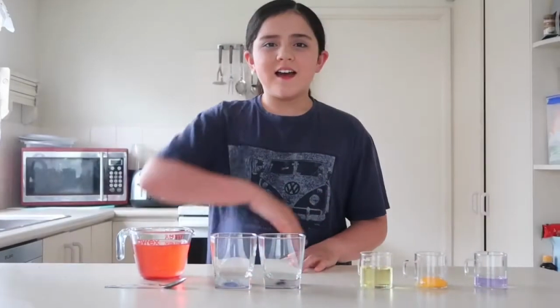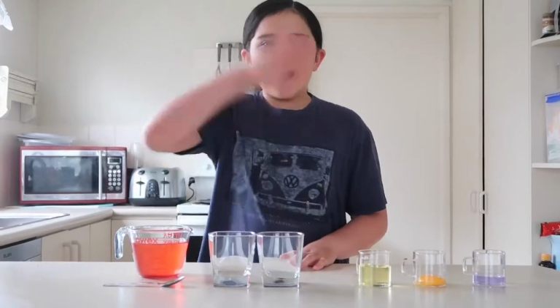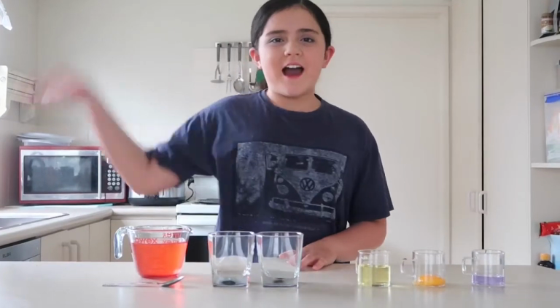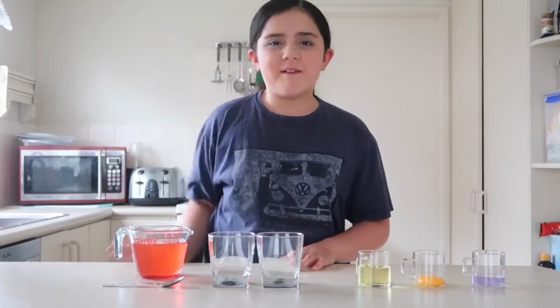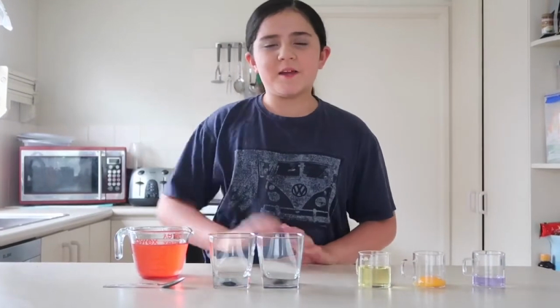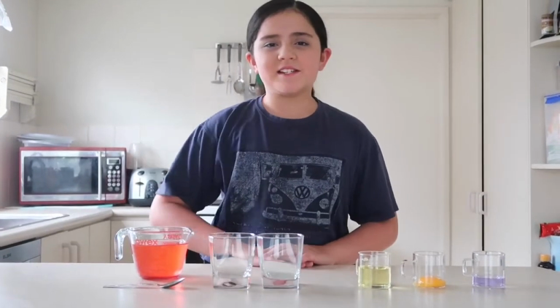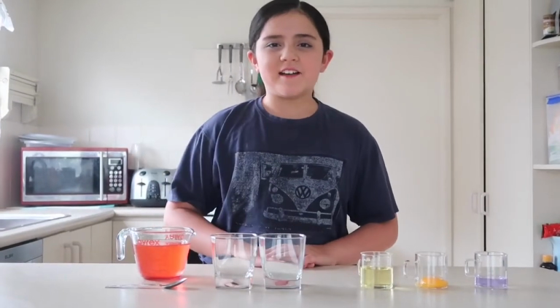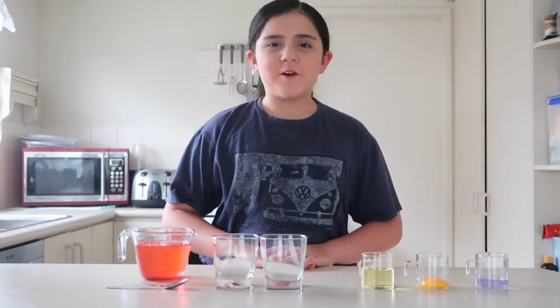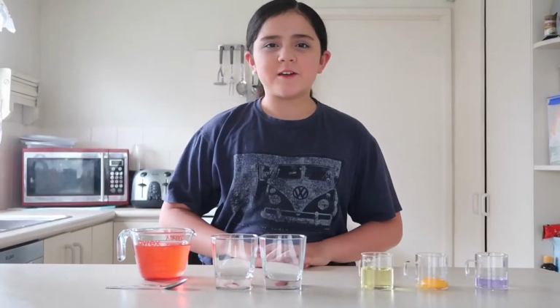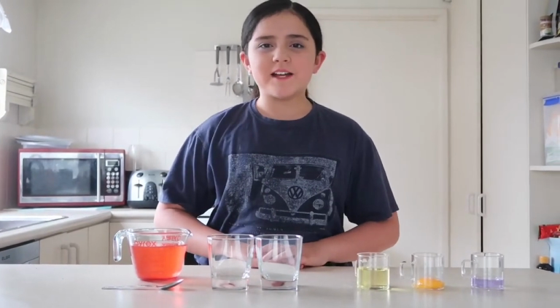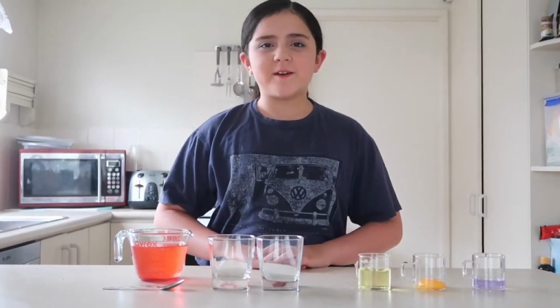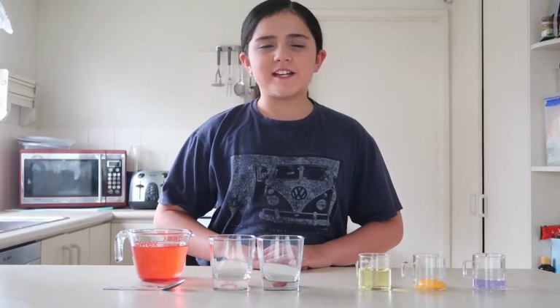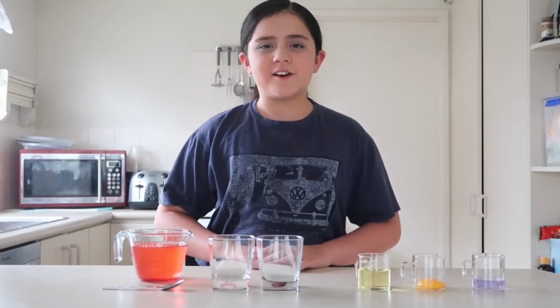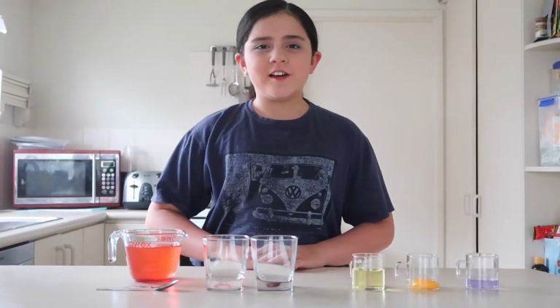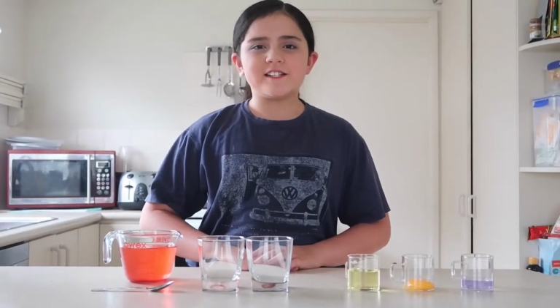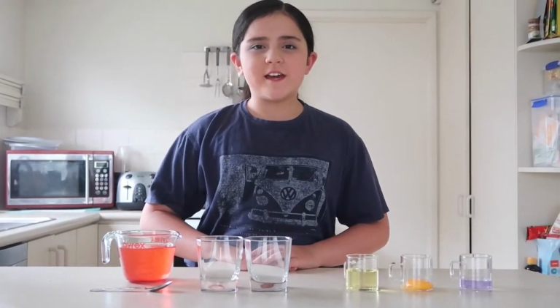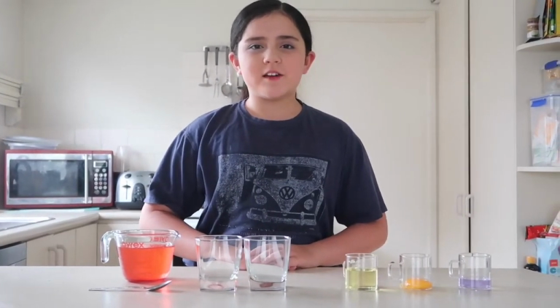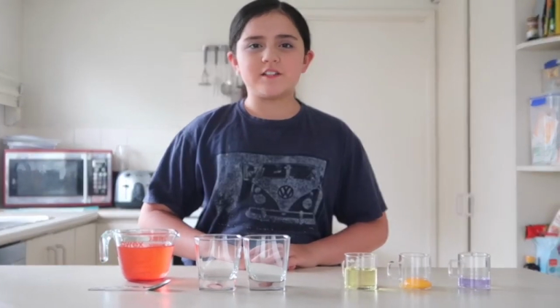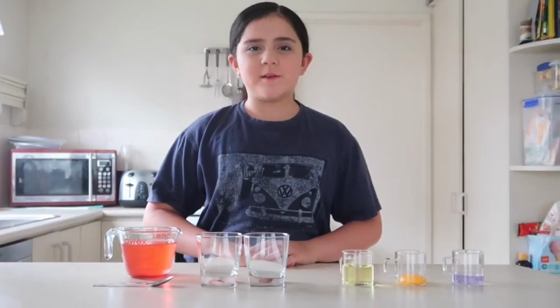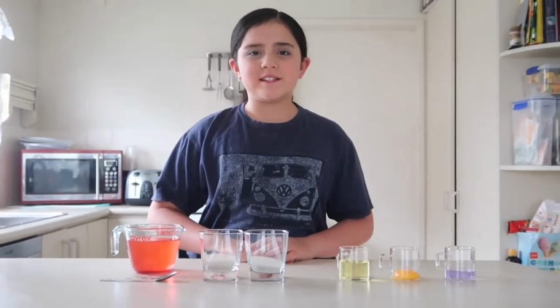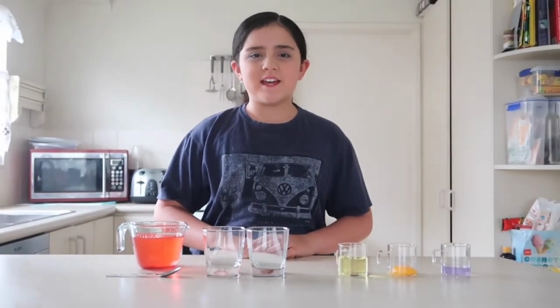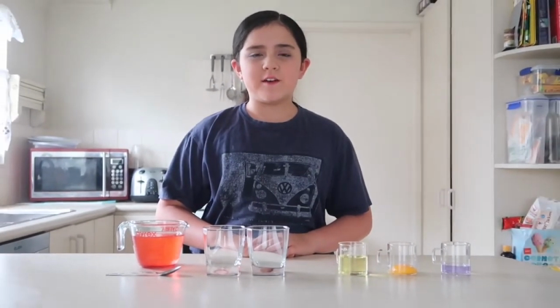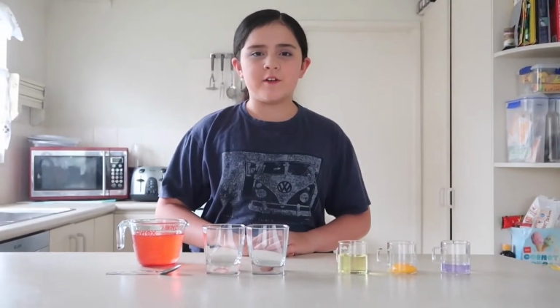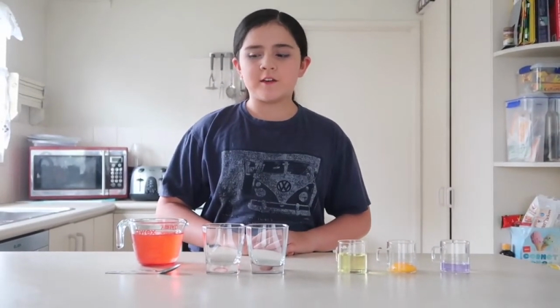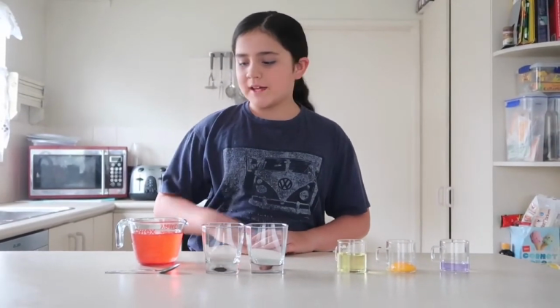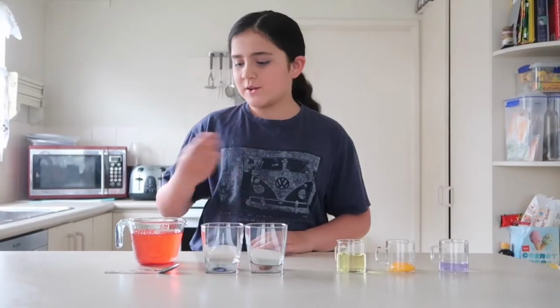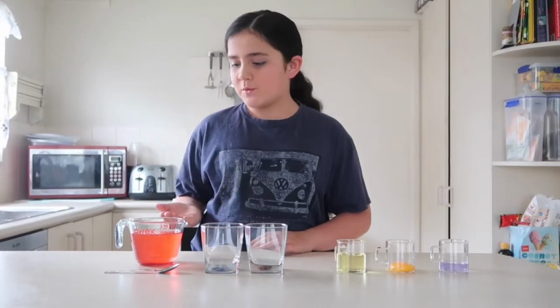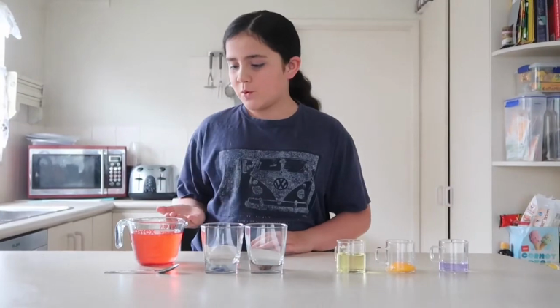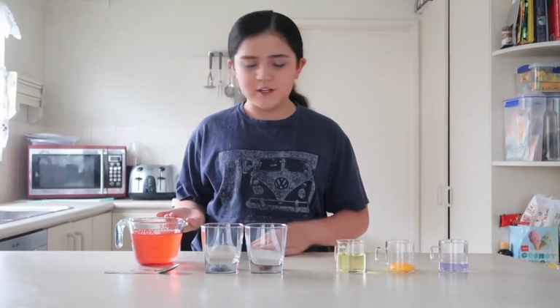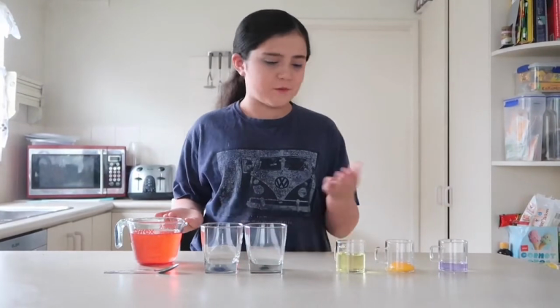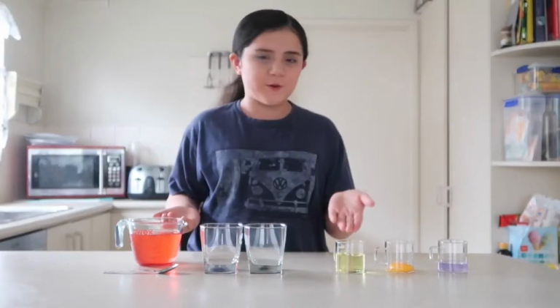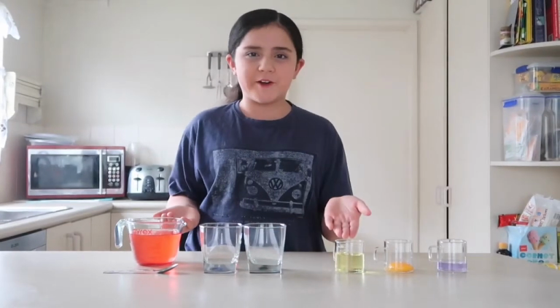Hi, my name is Itali and welcome back to my channel. Today we're going to be seeing if we can mix water with oil.